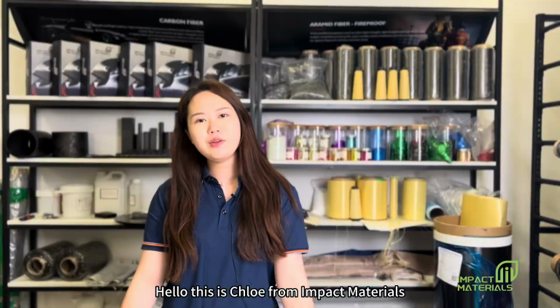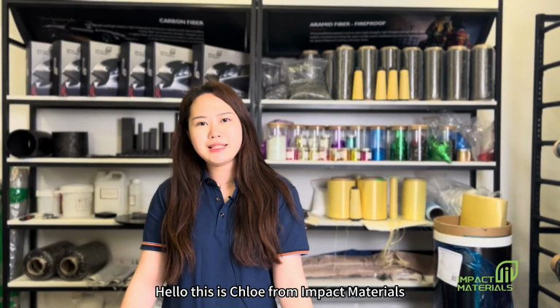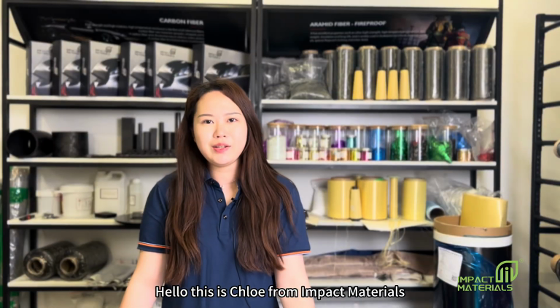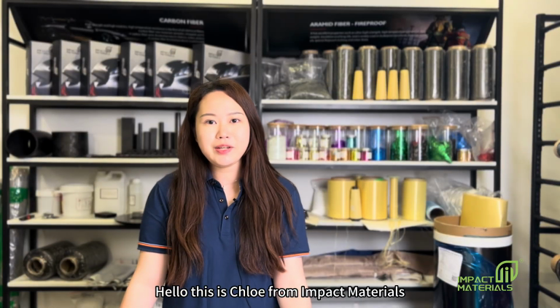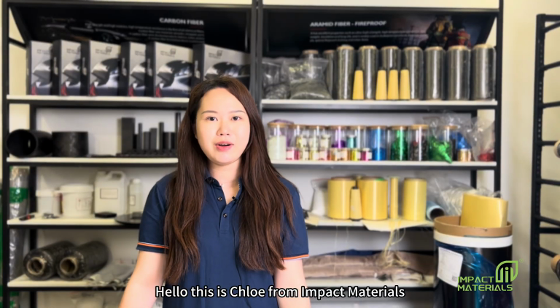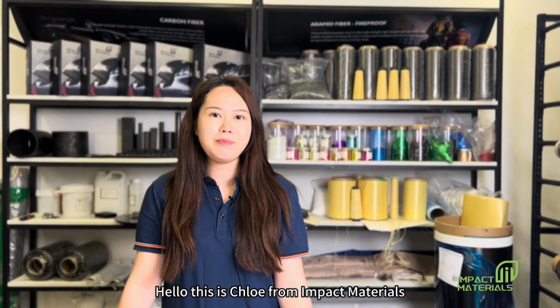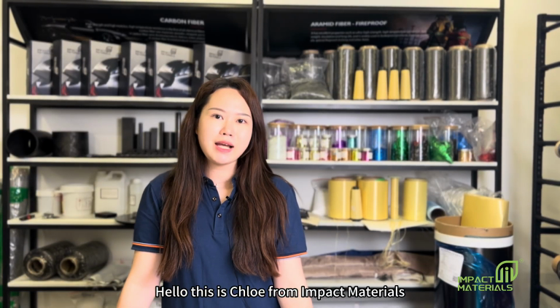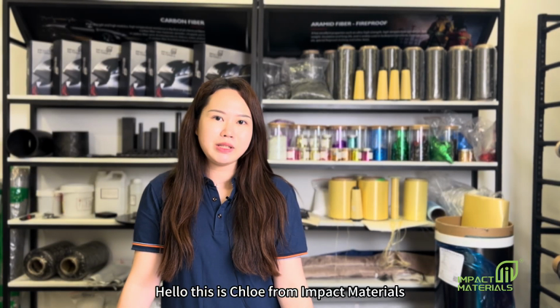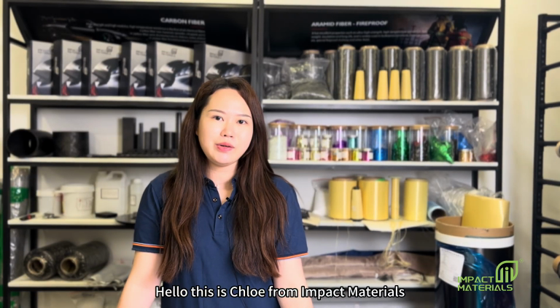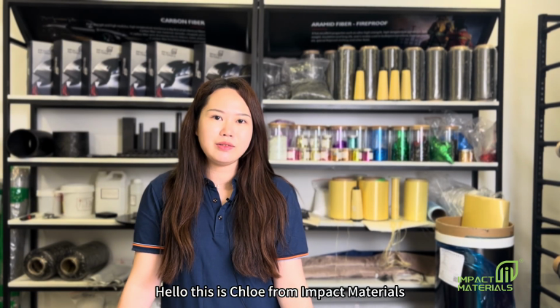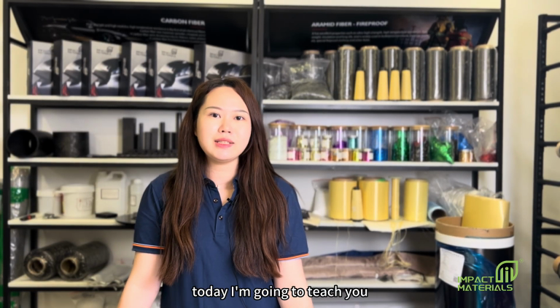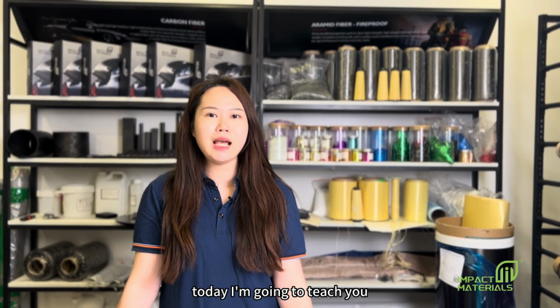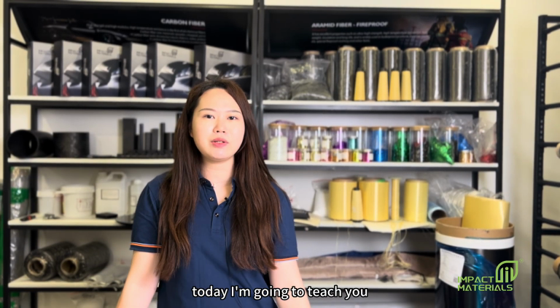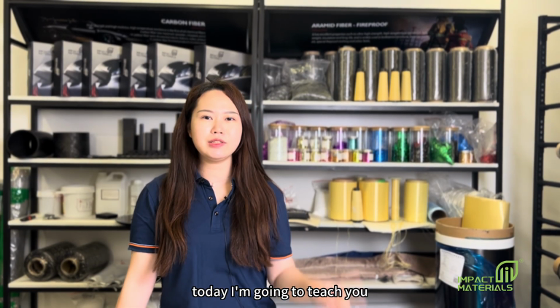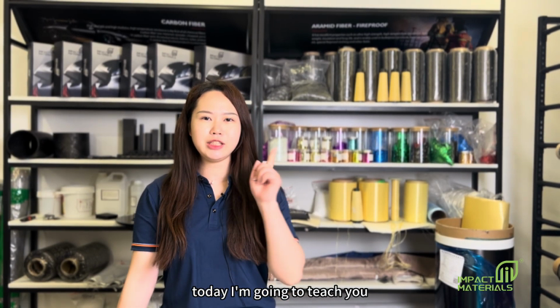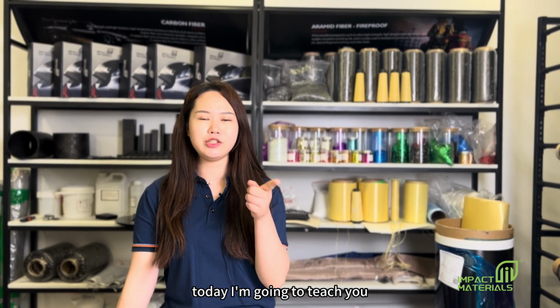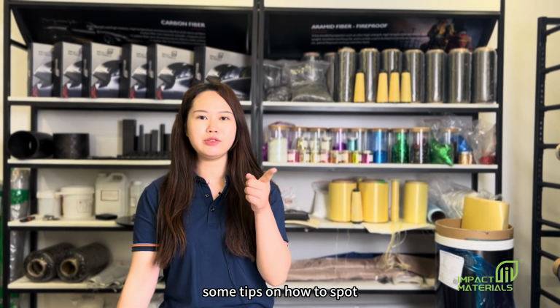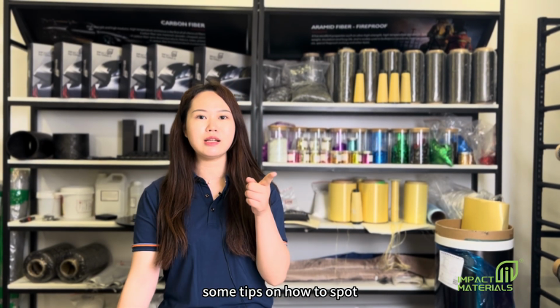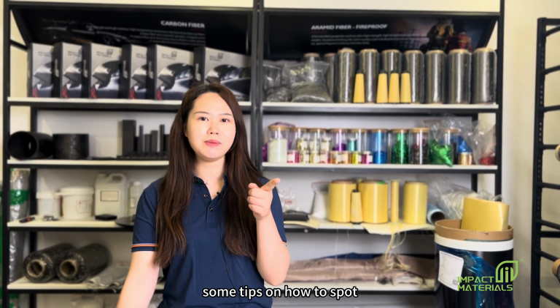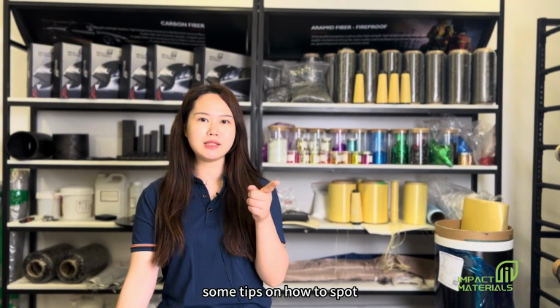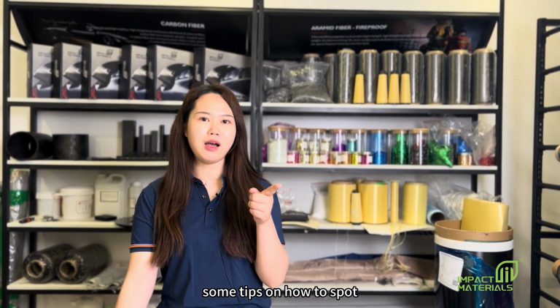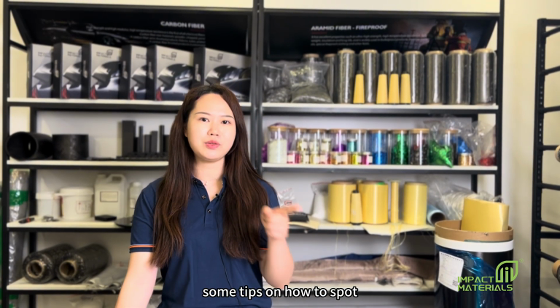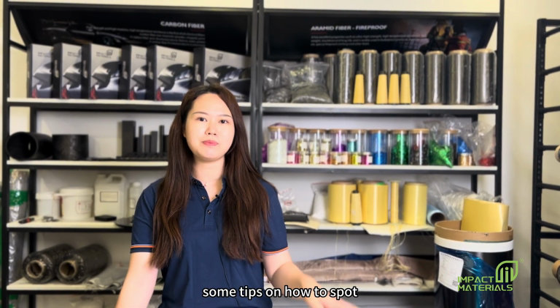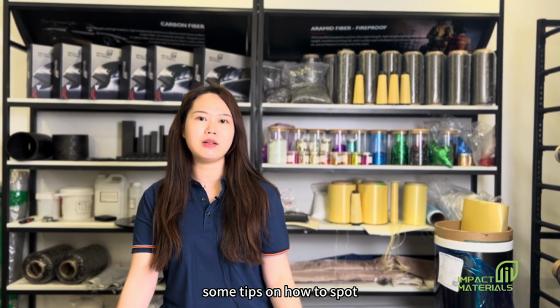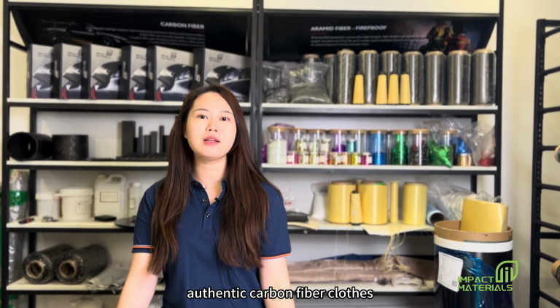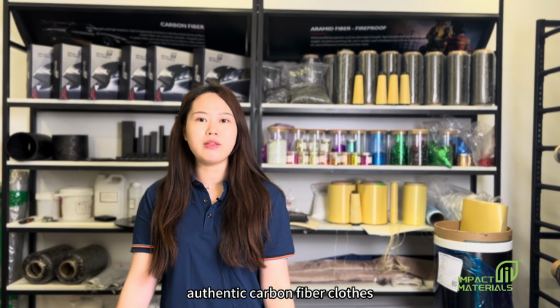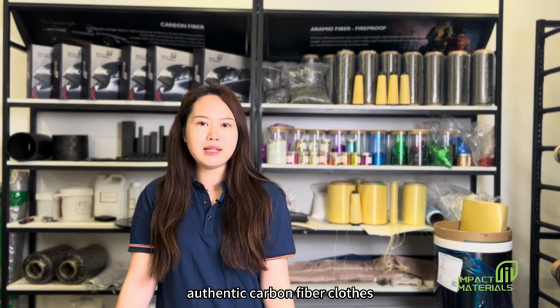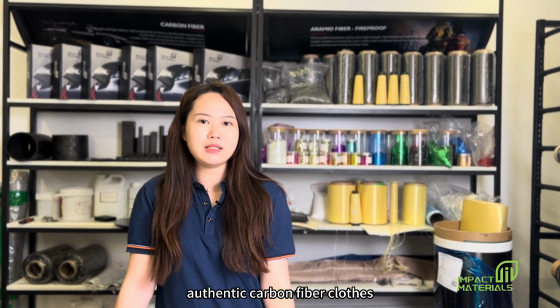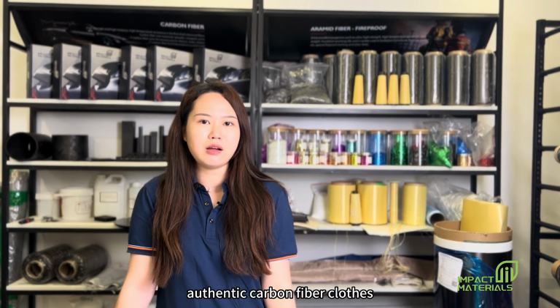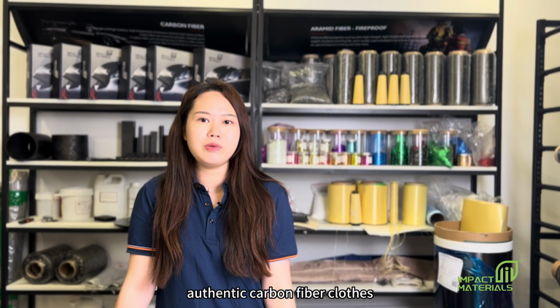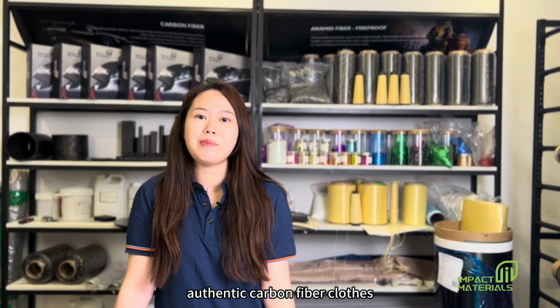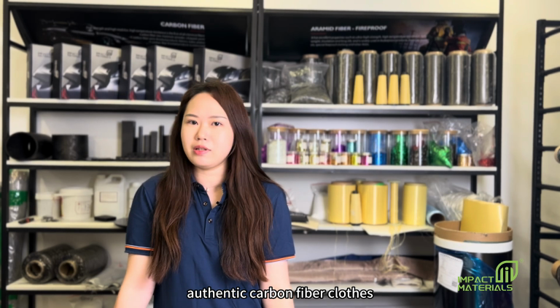Hello, this is Chloe from Impact Material. Today, I'm going to teach you some tips on how to spot authentic carbon fiber cloth.